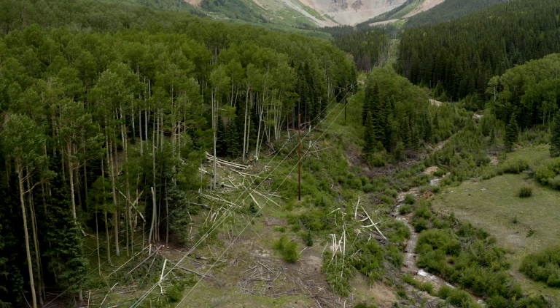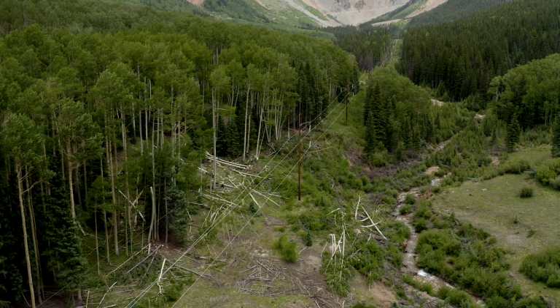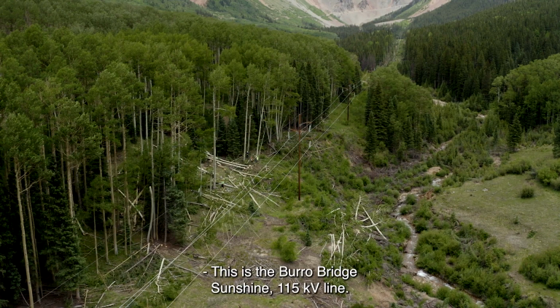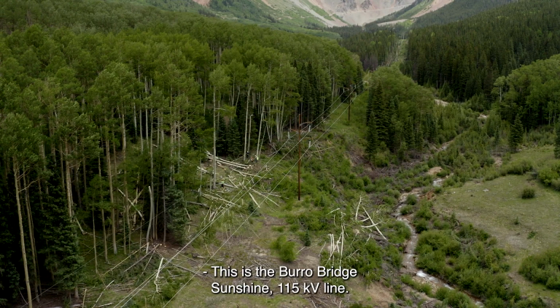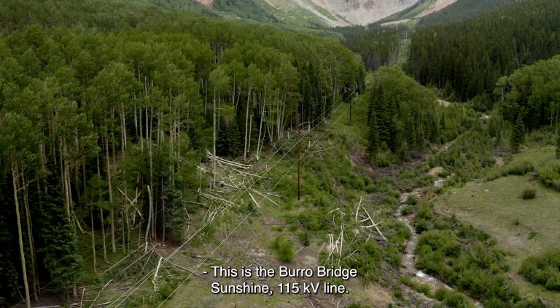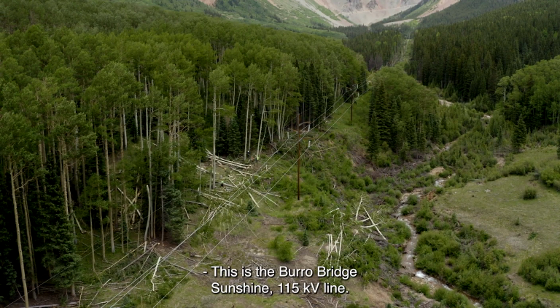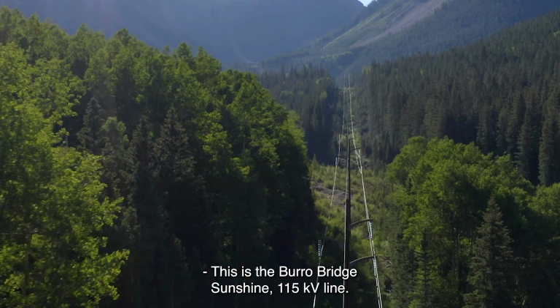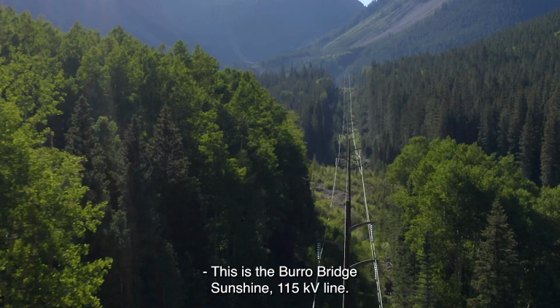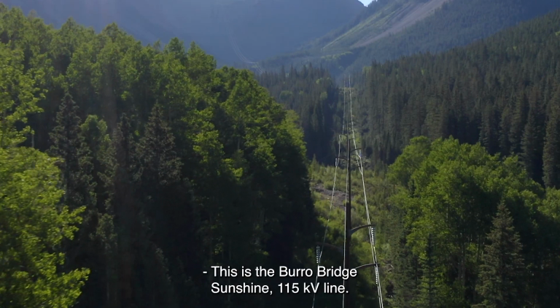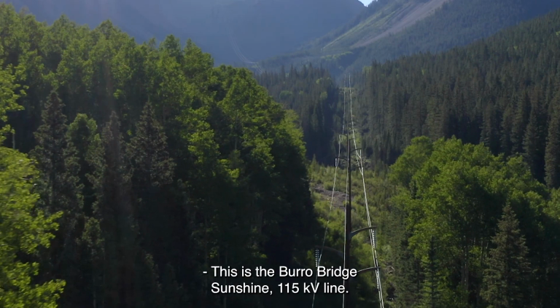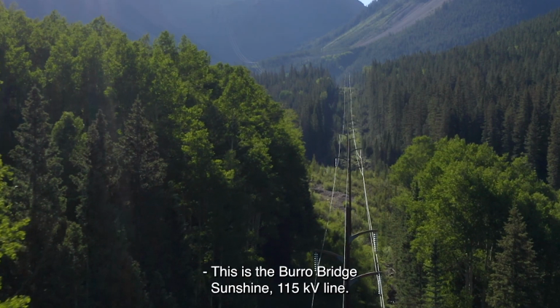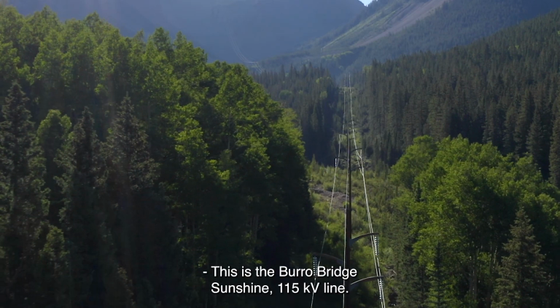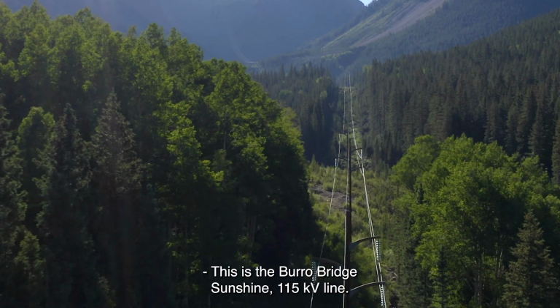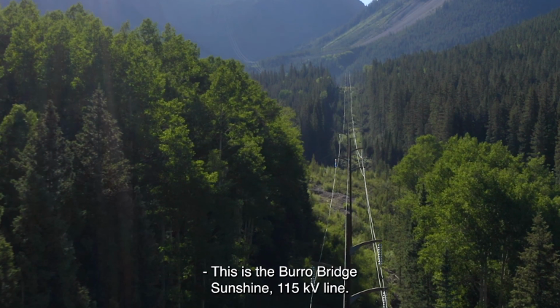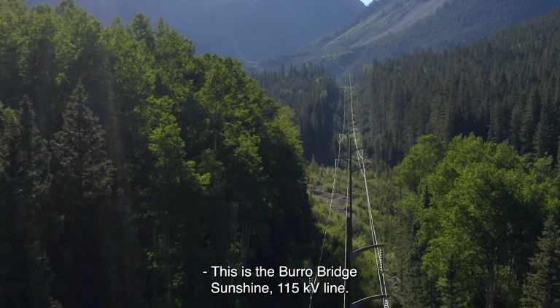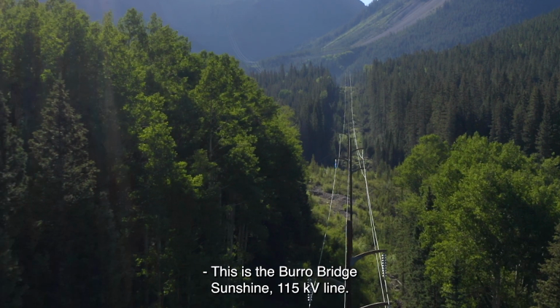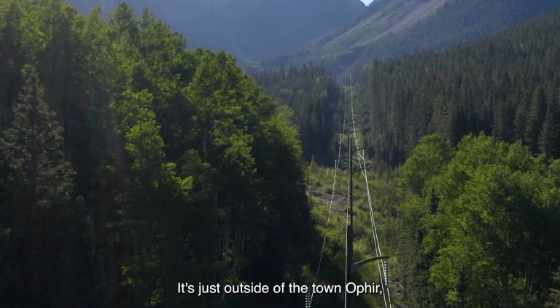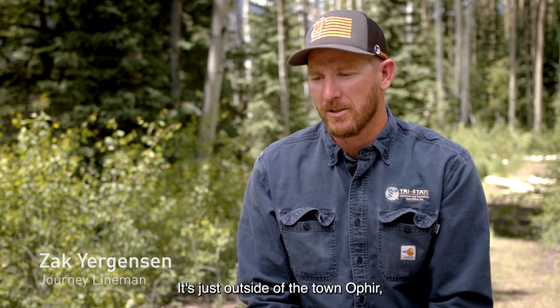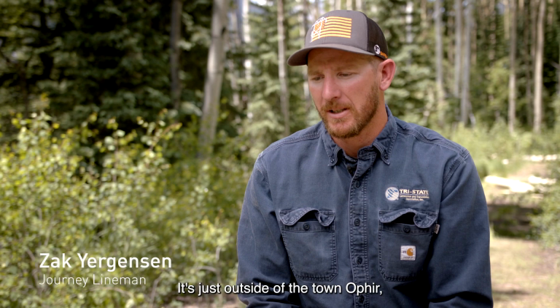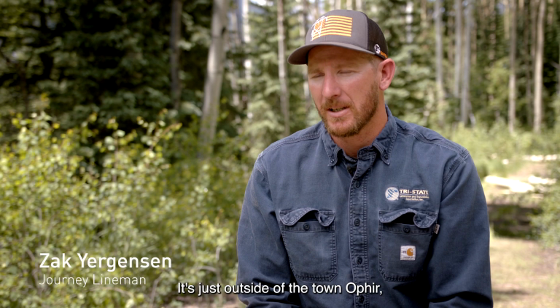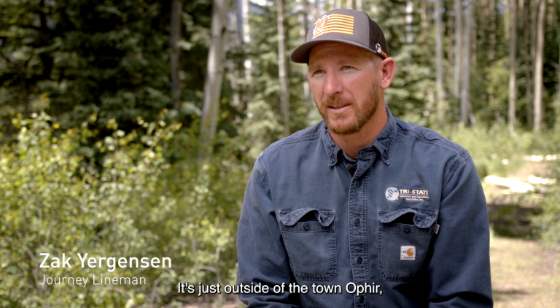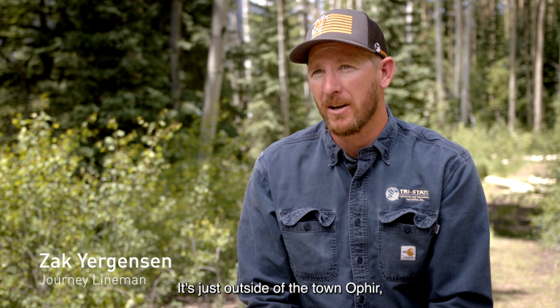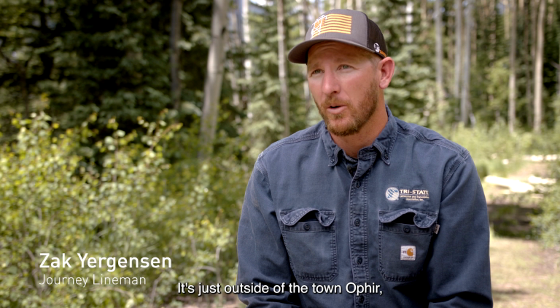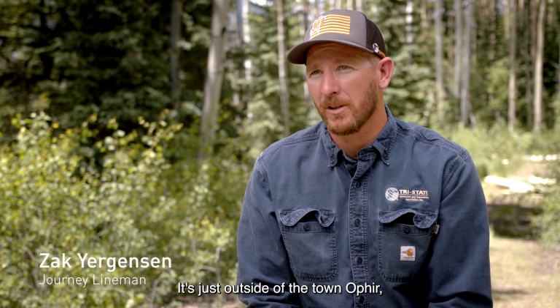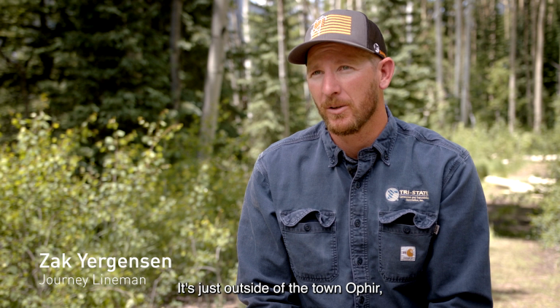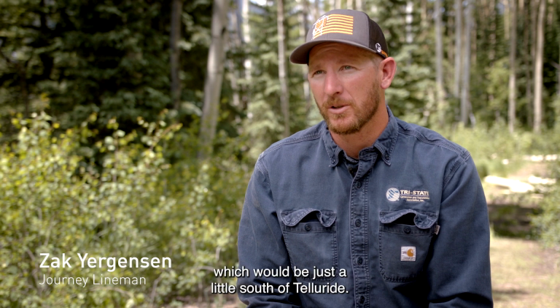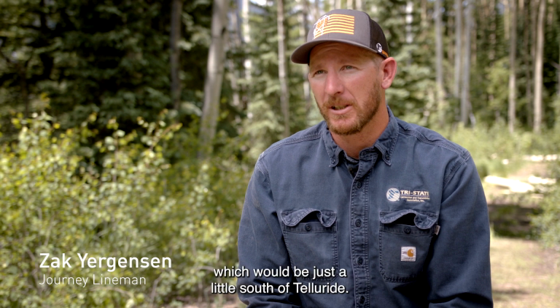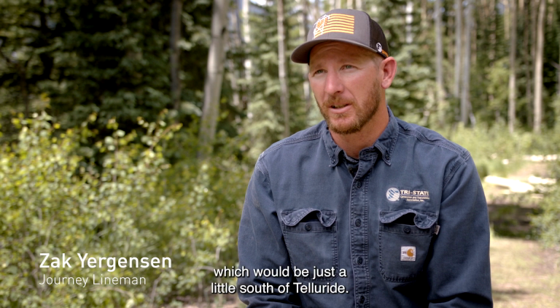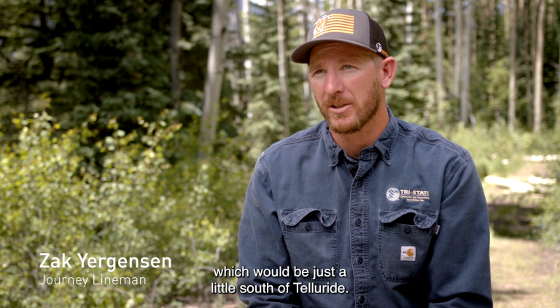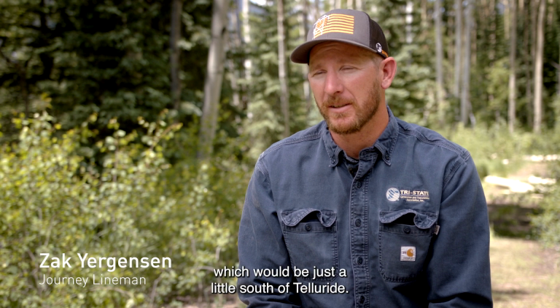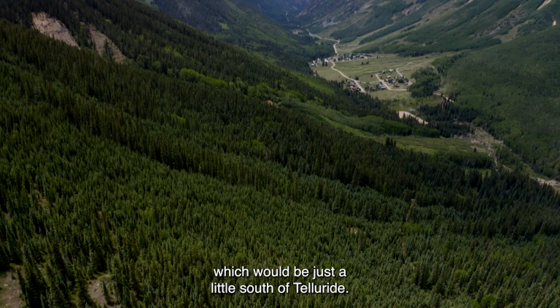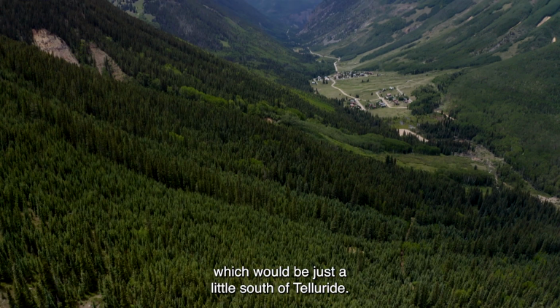This is the Borough Bridge Sunshine 115 KB line. It's just outside of the town of Ophir, which would be just a little south of Telluride.